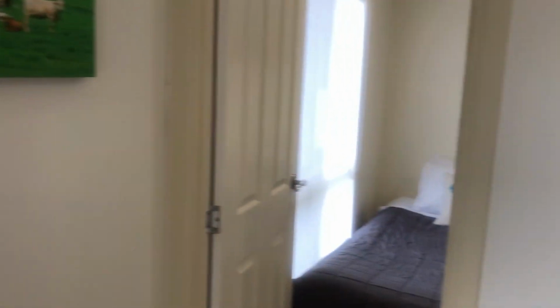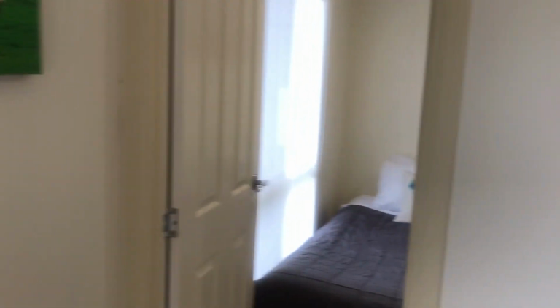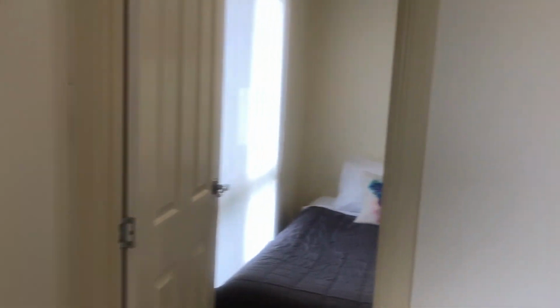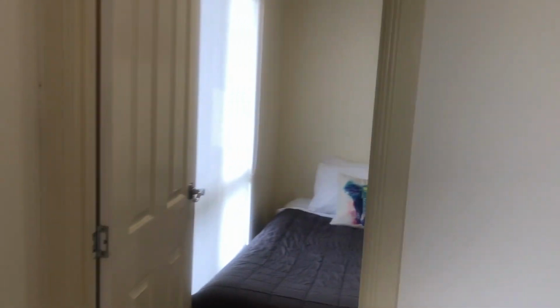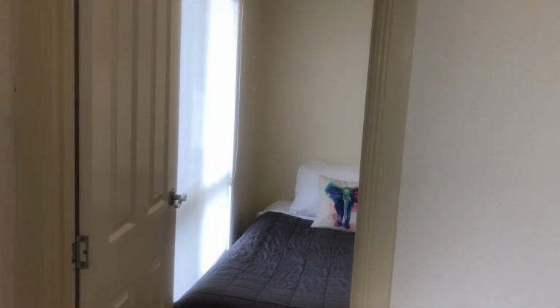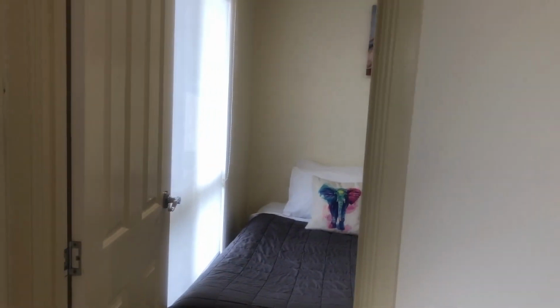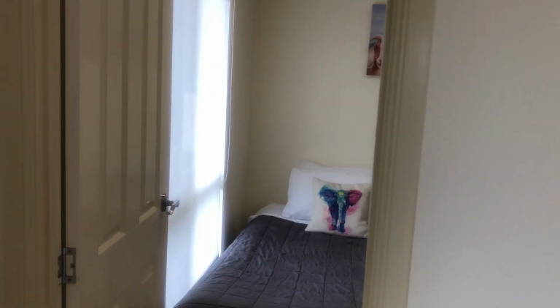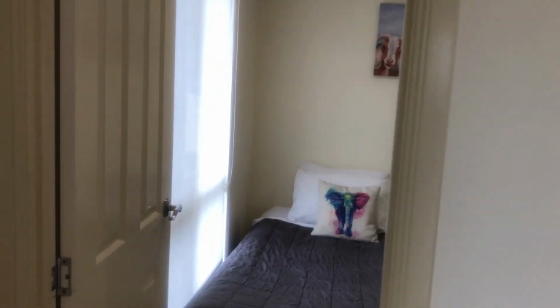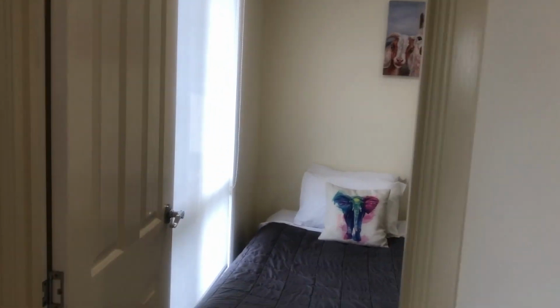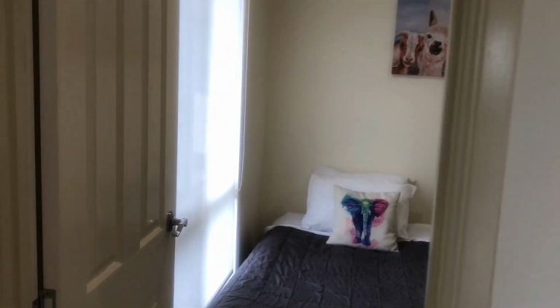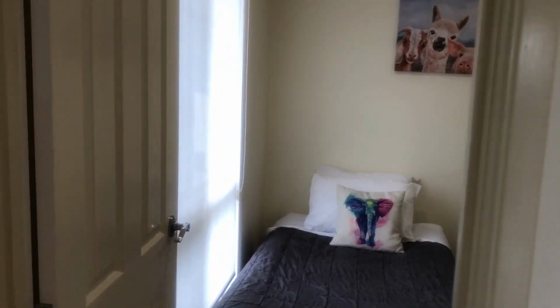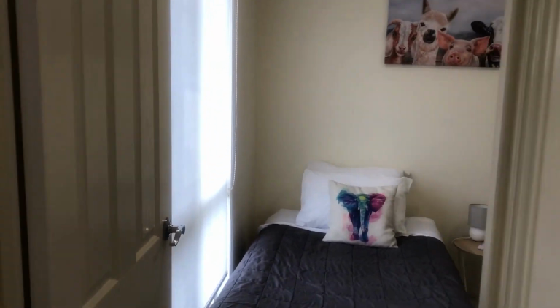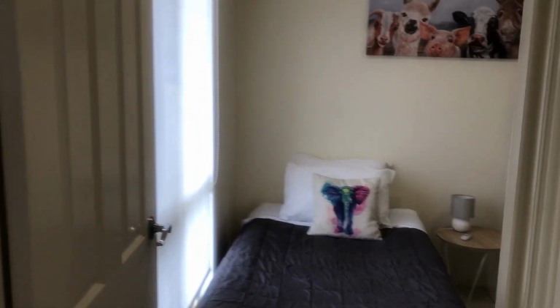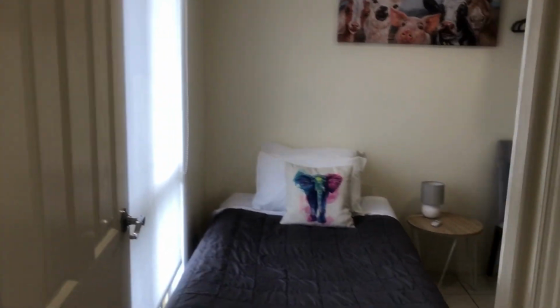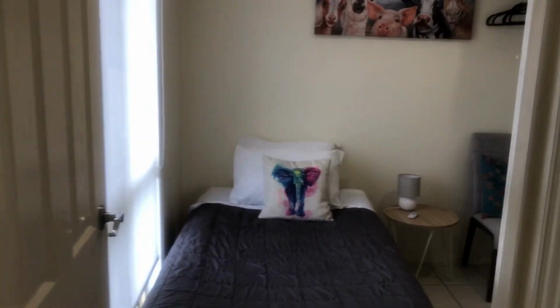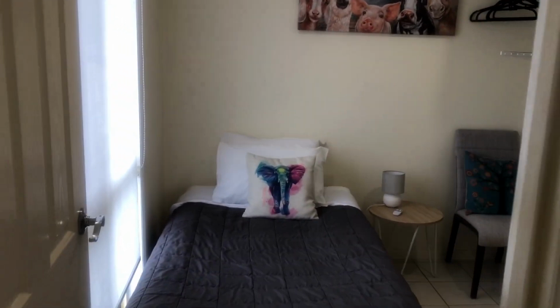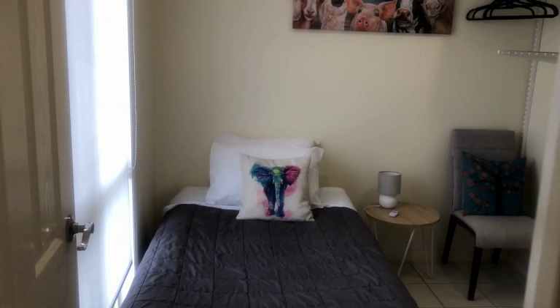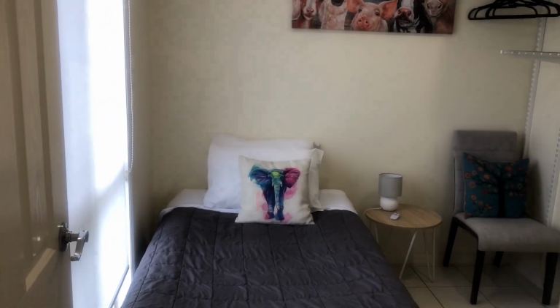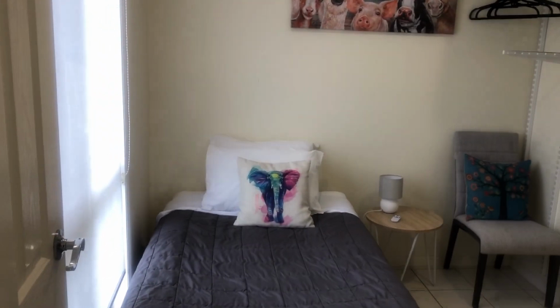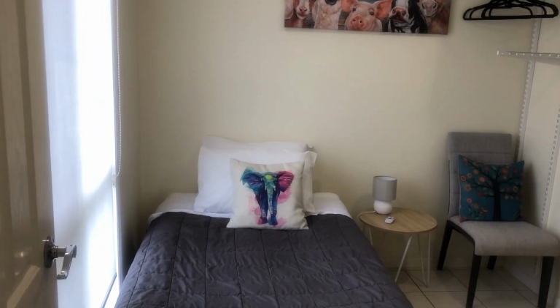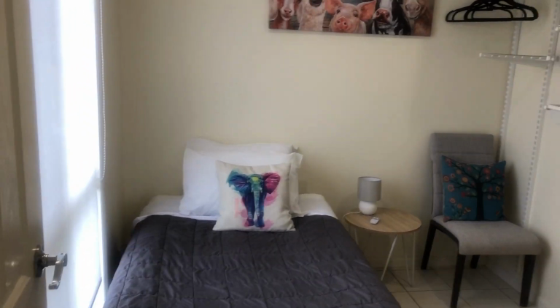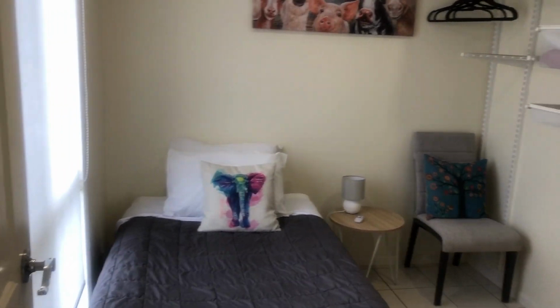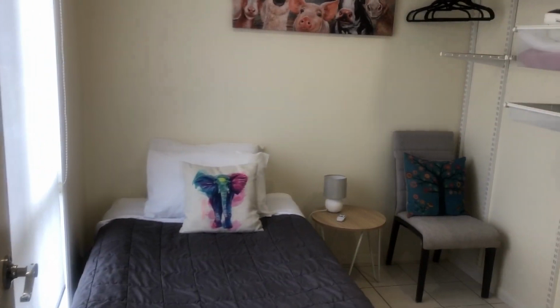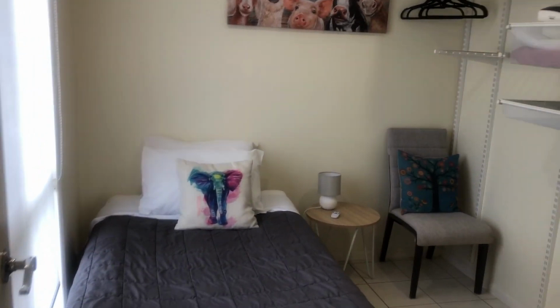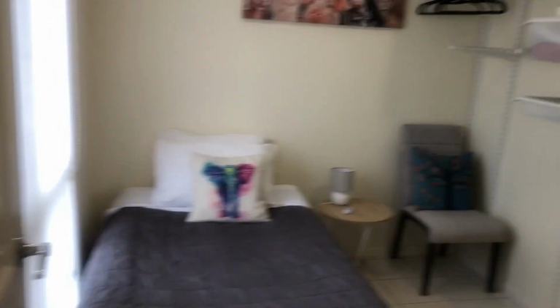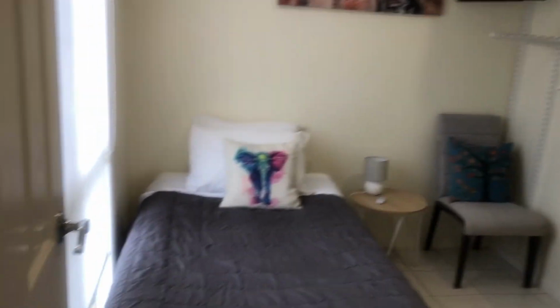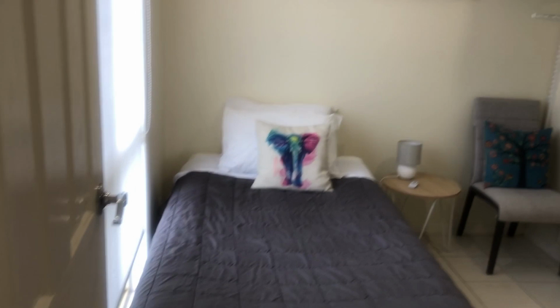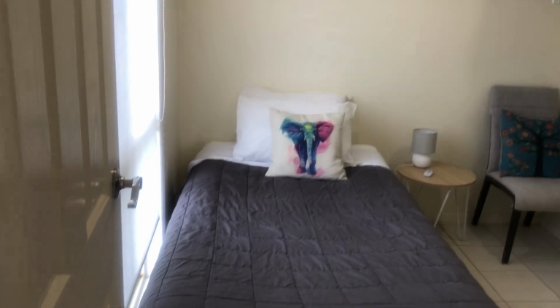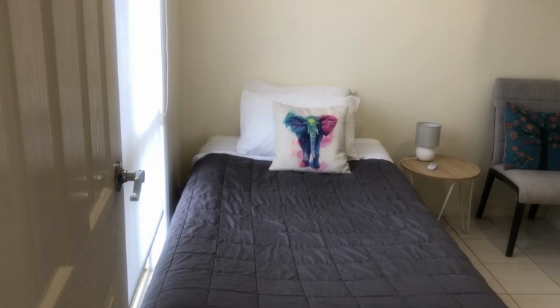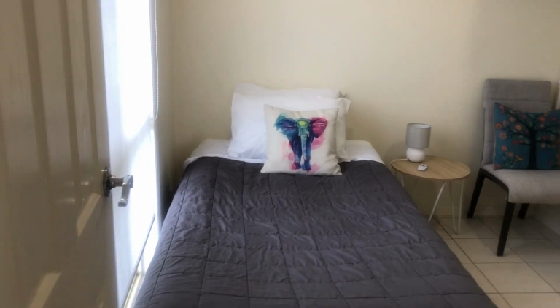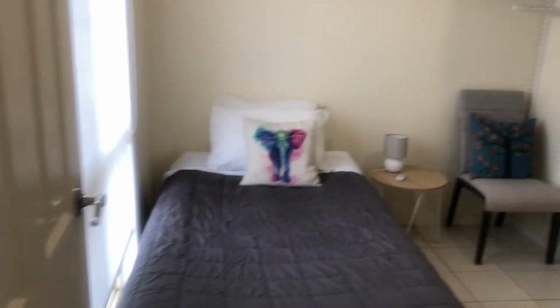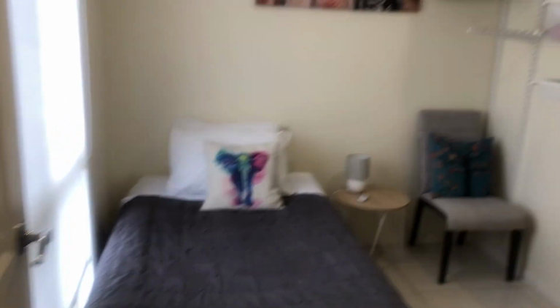There's a second bed in here. It's really one and a half bedrooms. In here is a smaller bedroom with a king single in it.